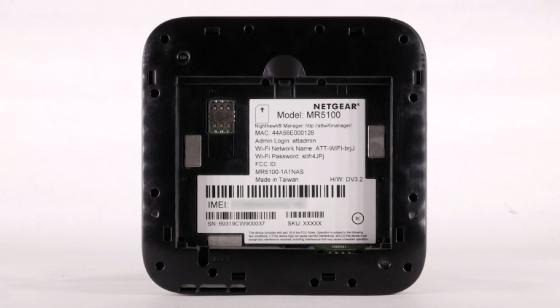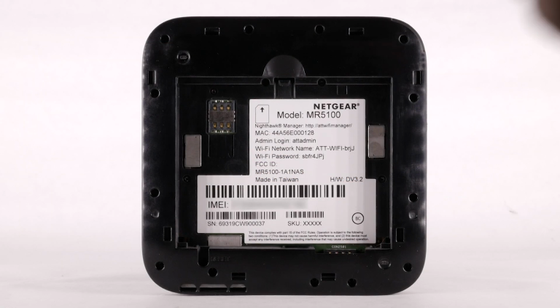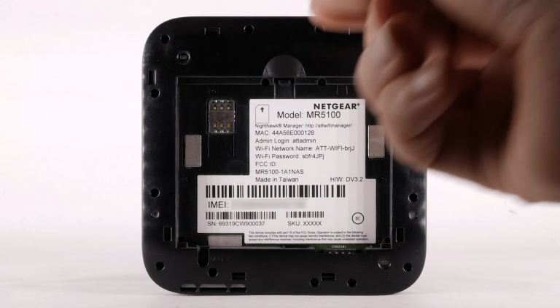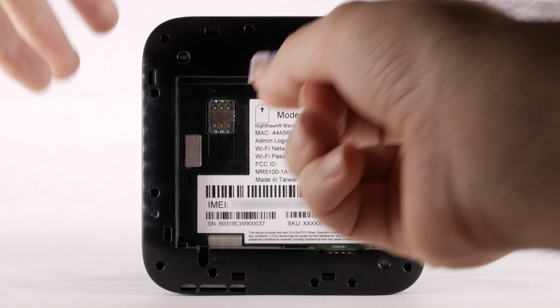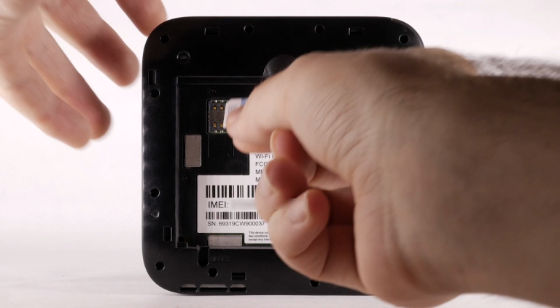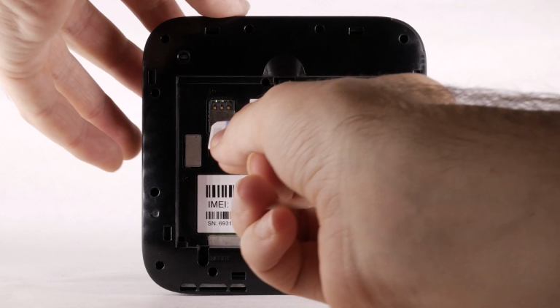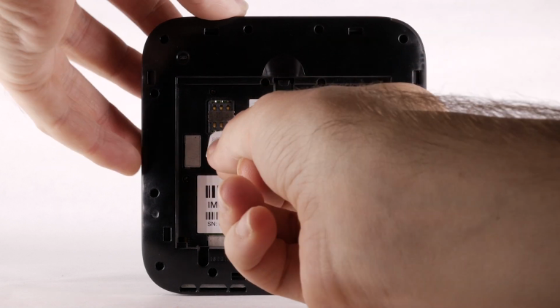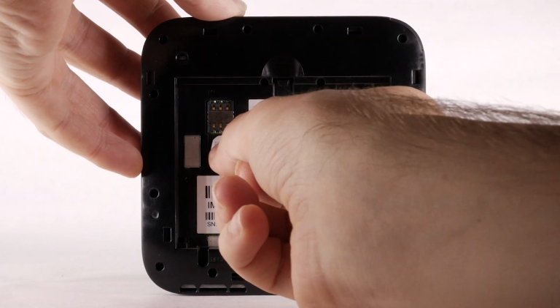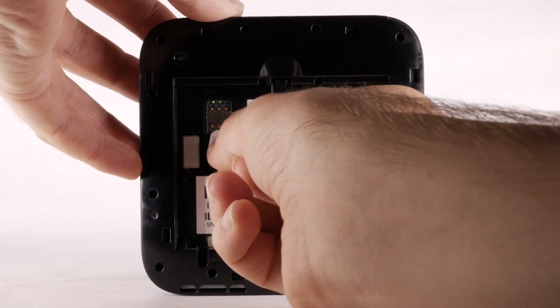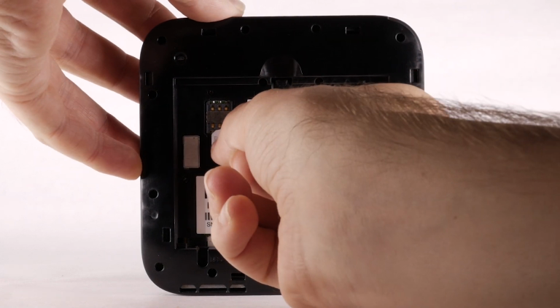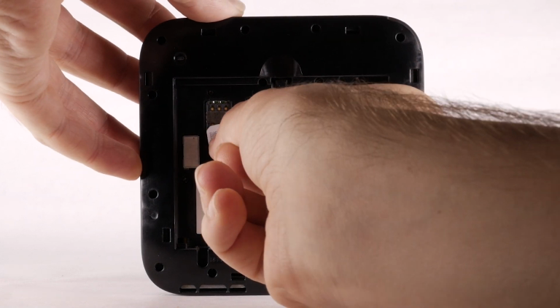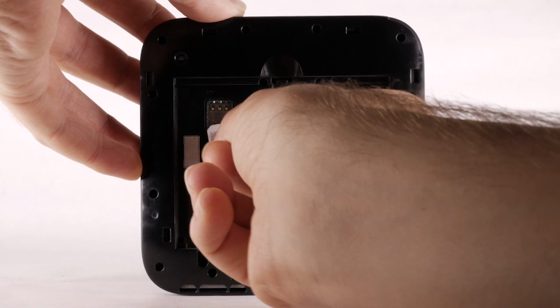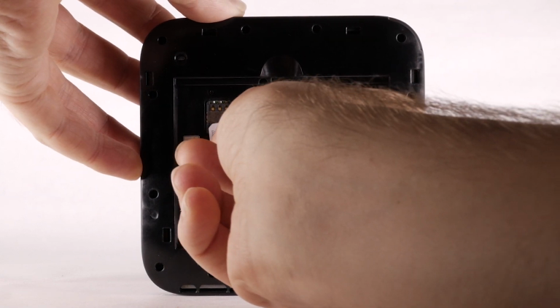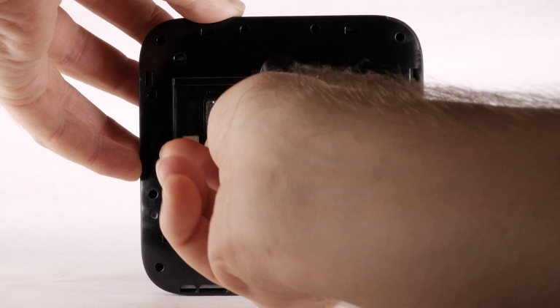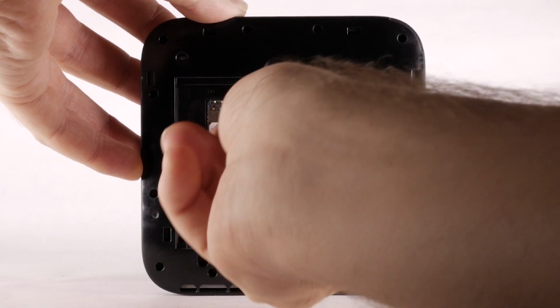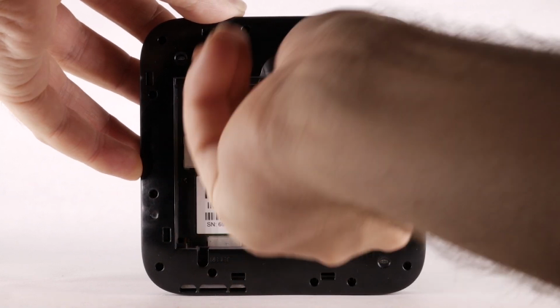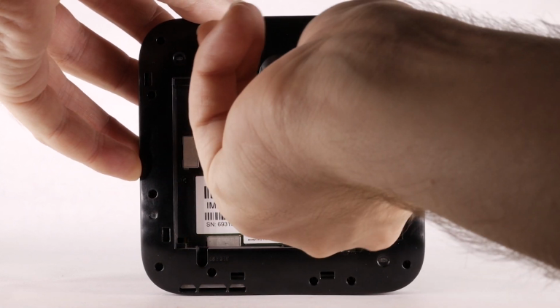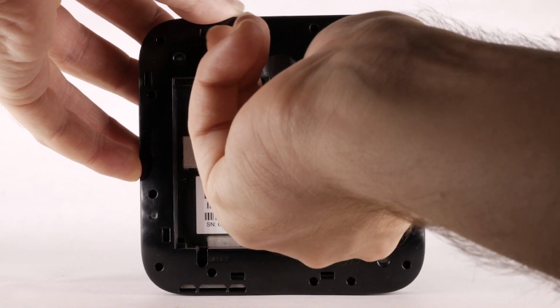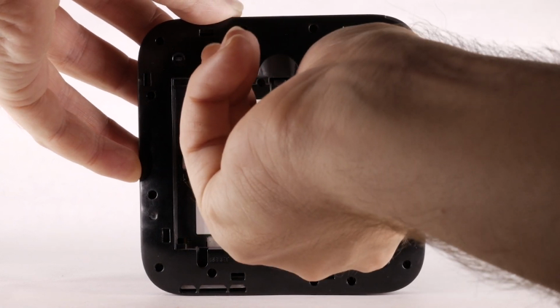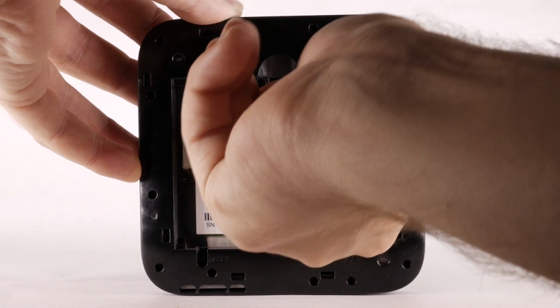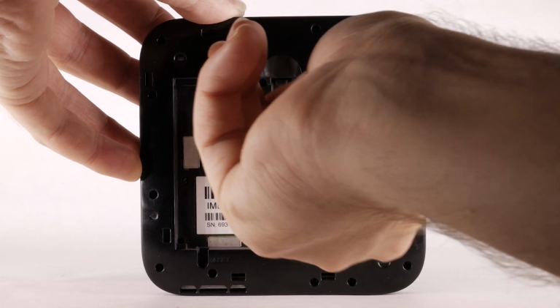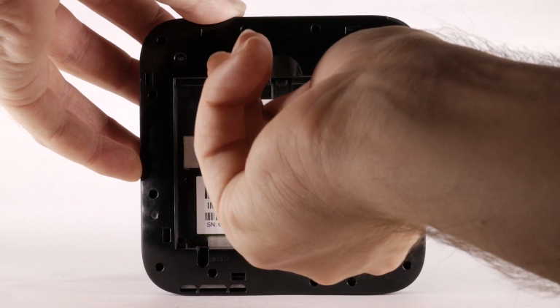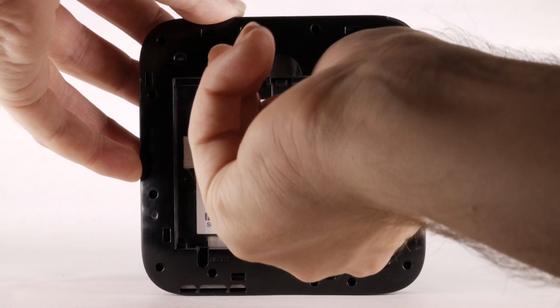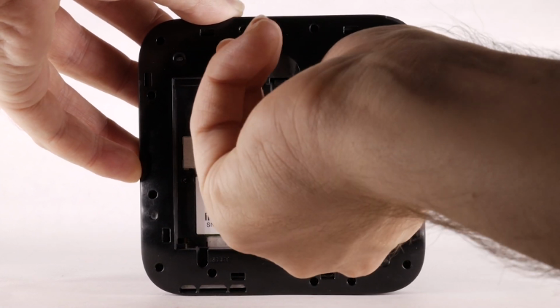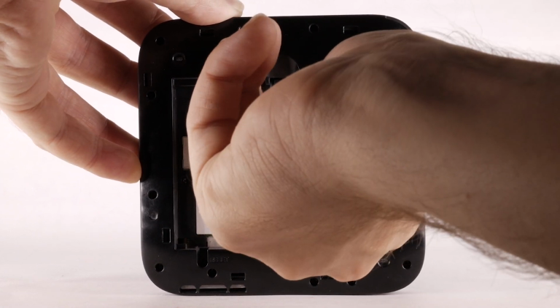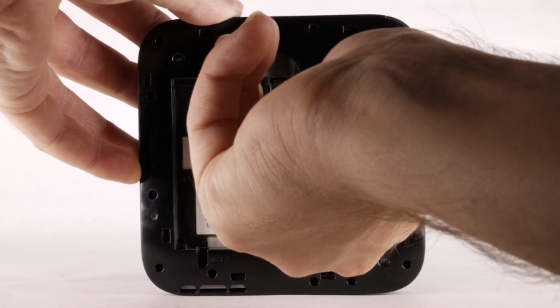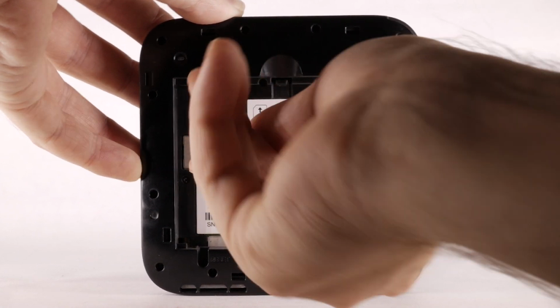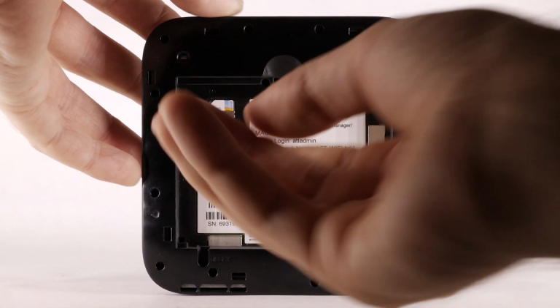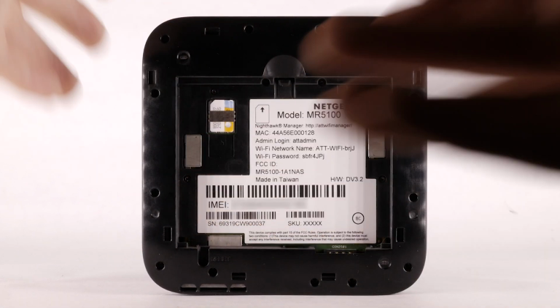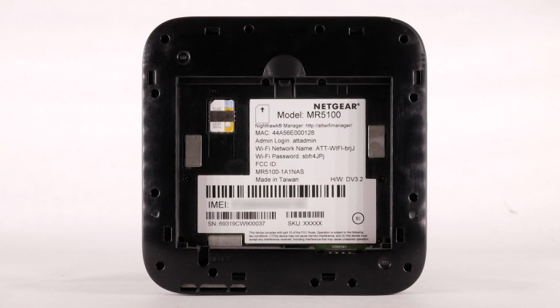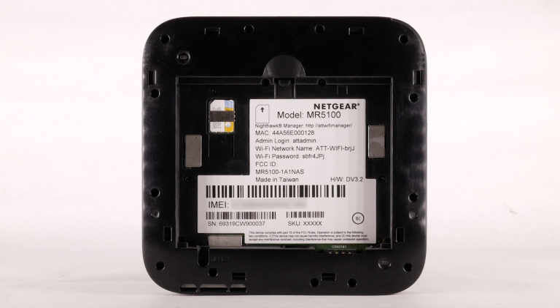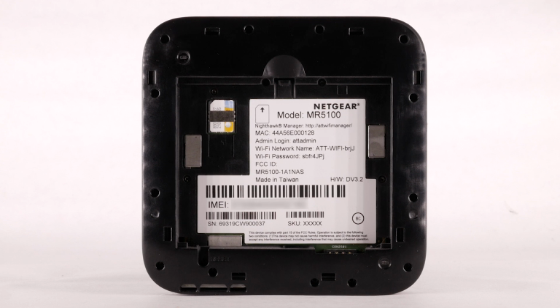With the back plate and battery removed, slide the nano SIM card into the SIM slot with the gold contacts facing down and the notch to the top left.